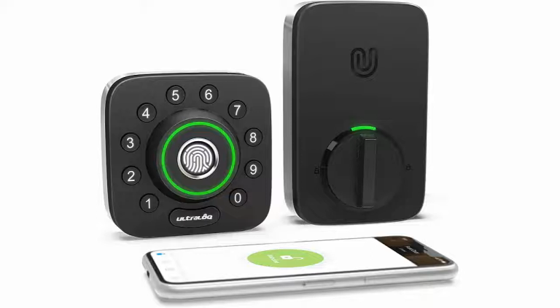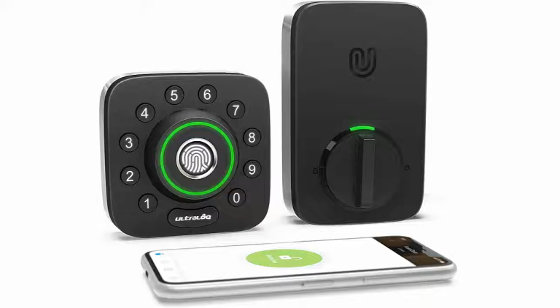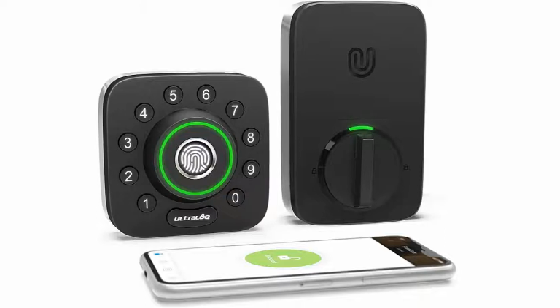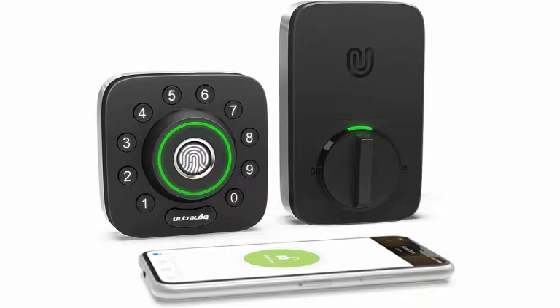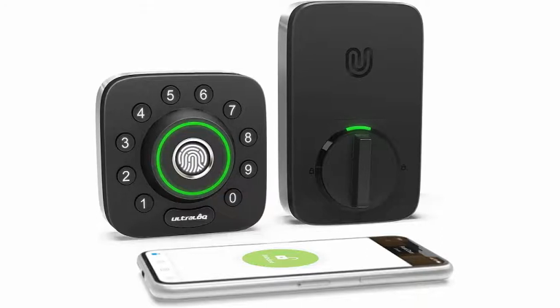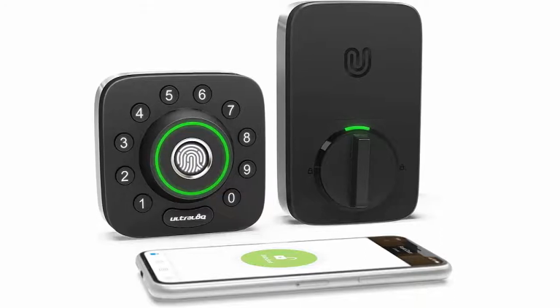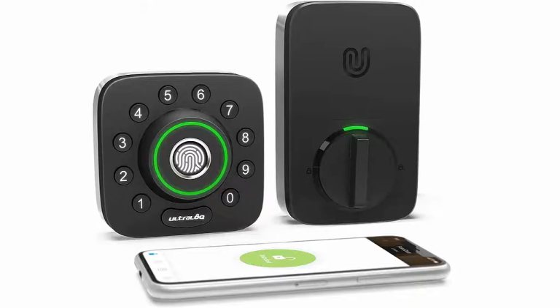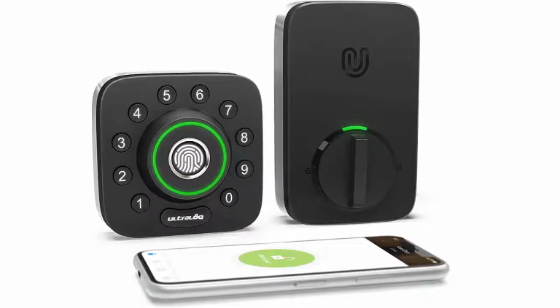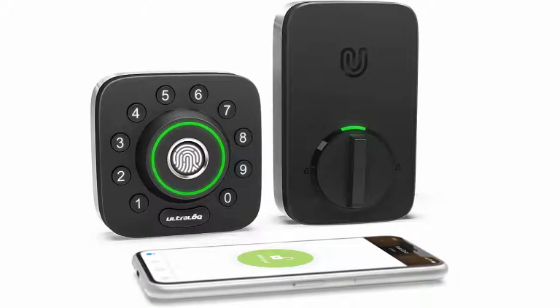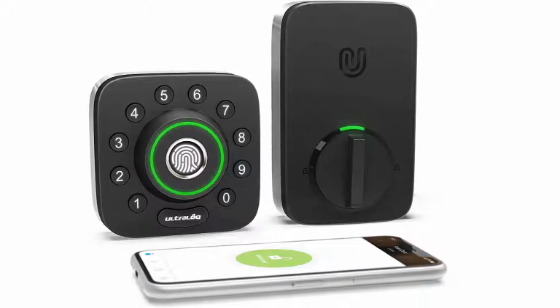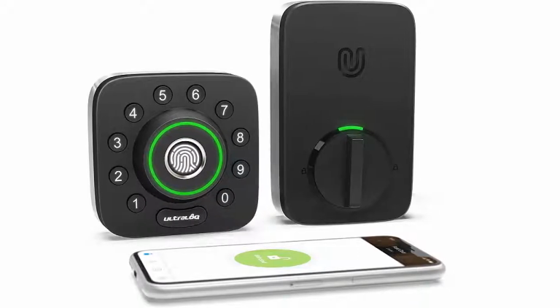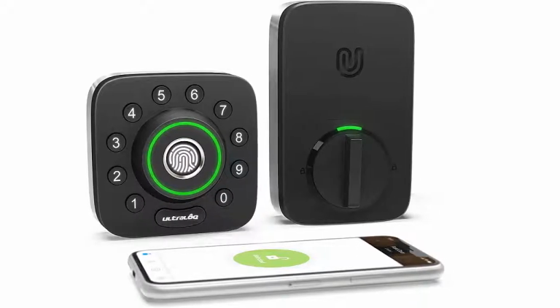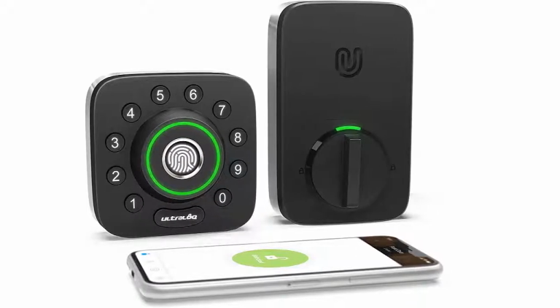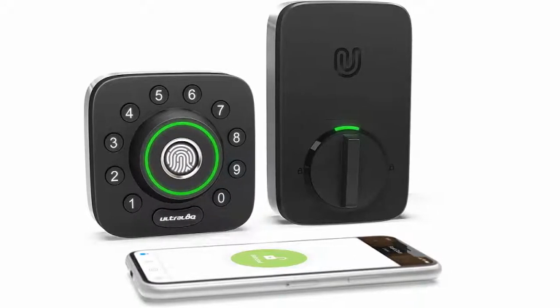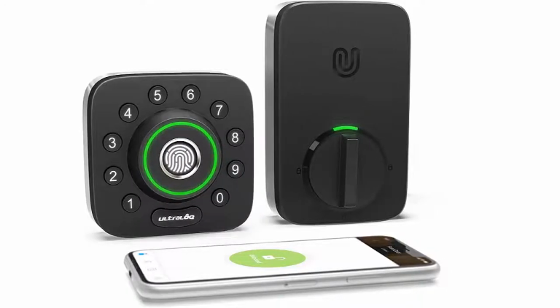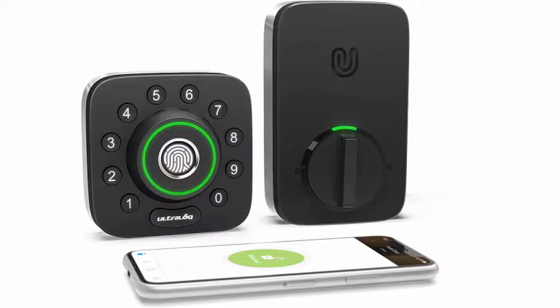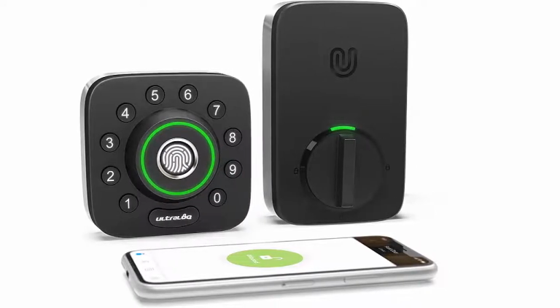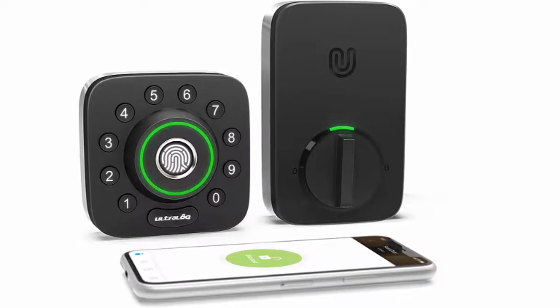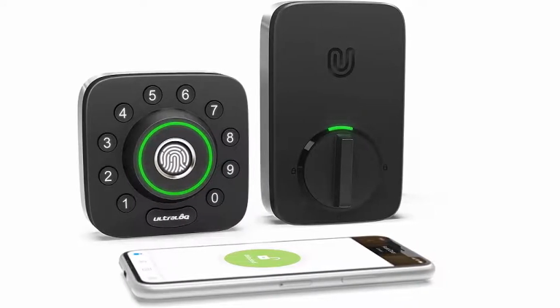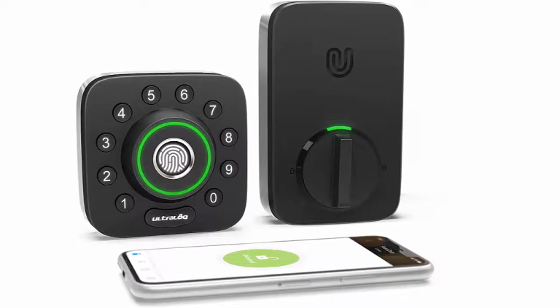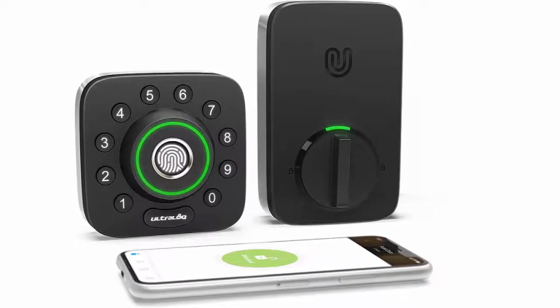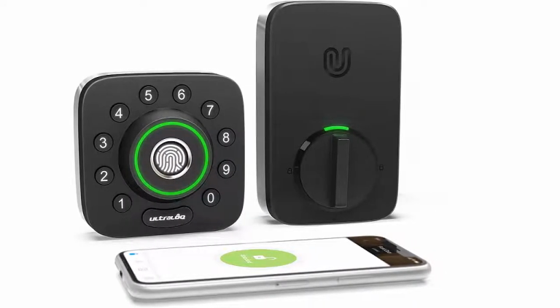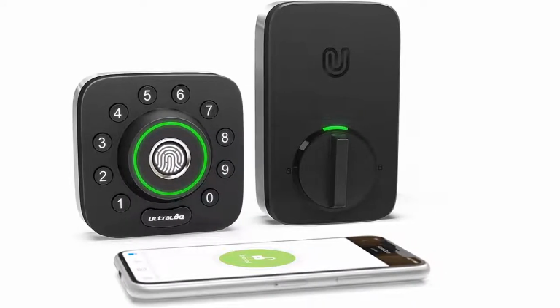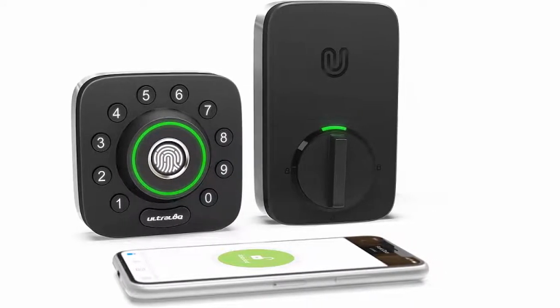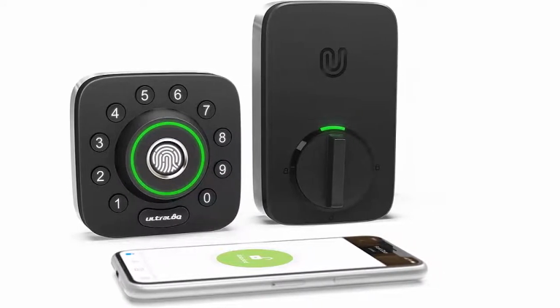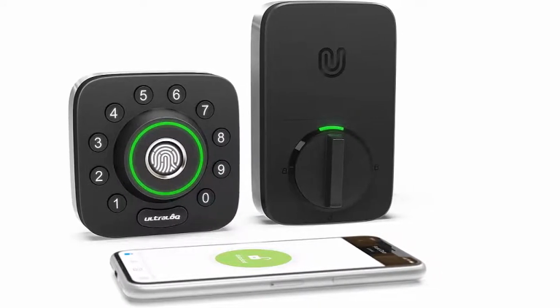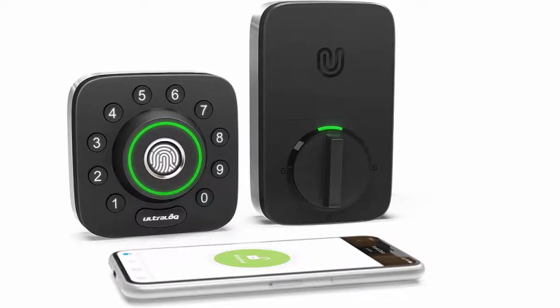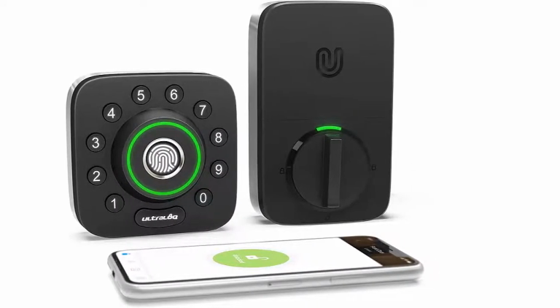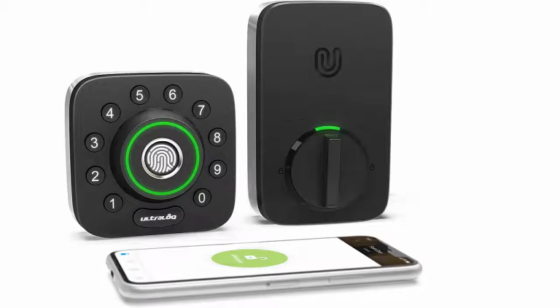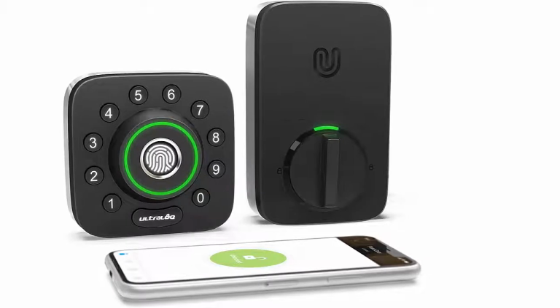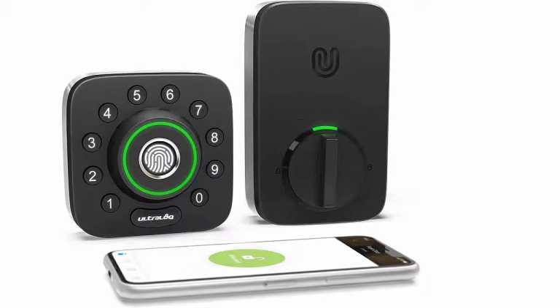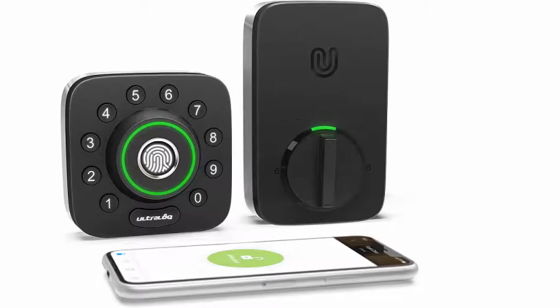I am going to show you the best Amazon Basics contemporary electronic keypad deadbolt door lock. Let's start.